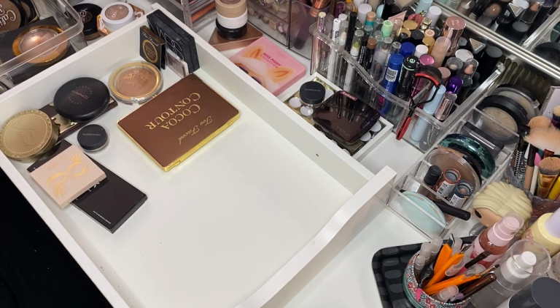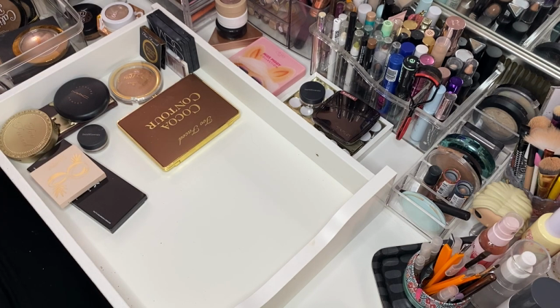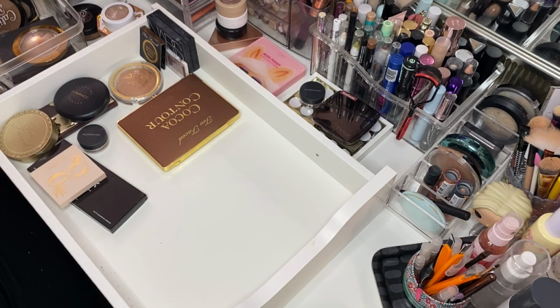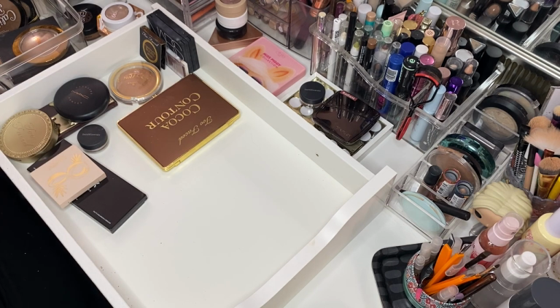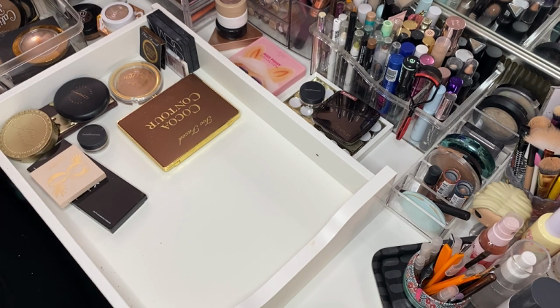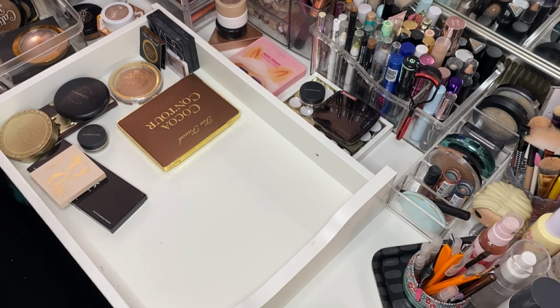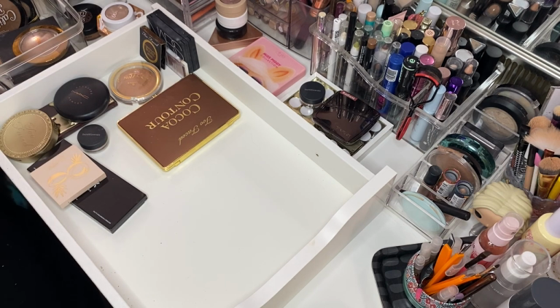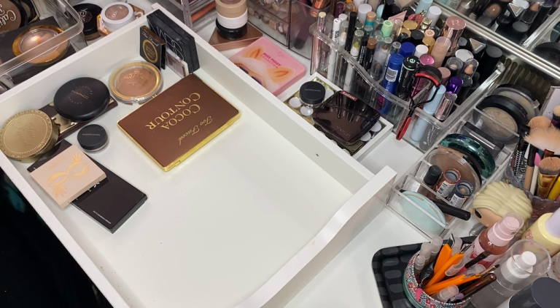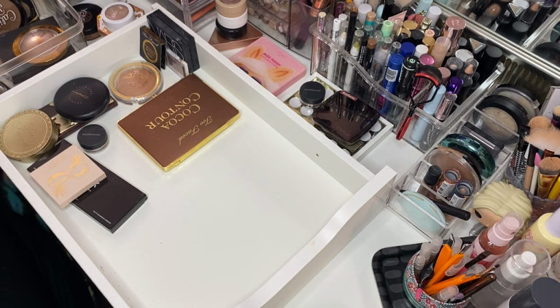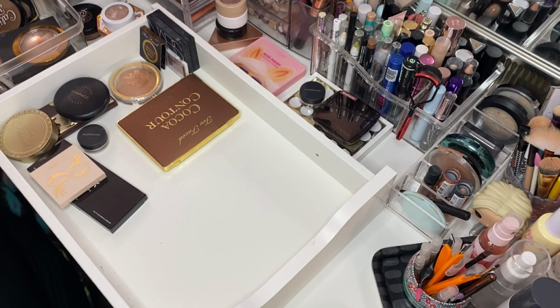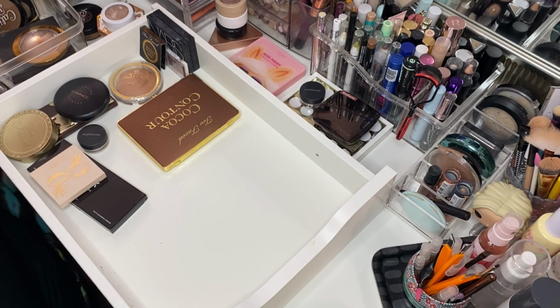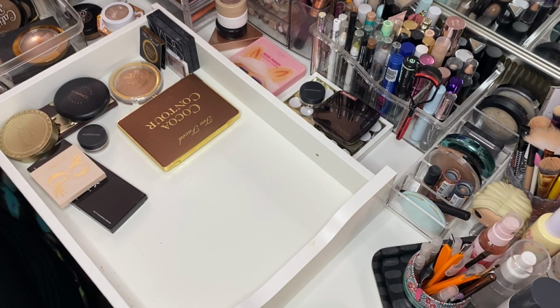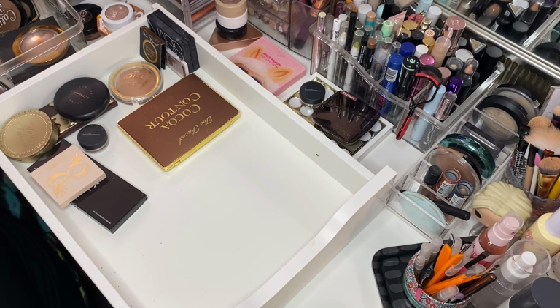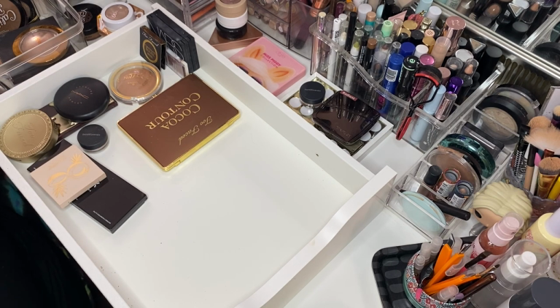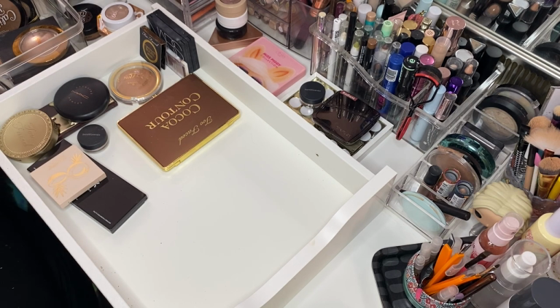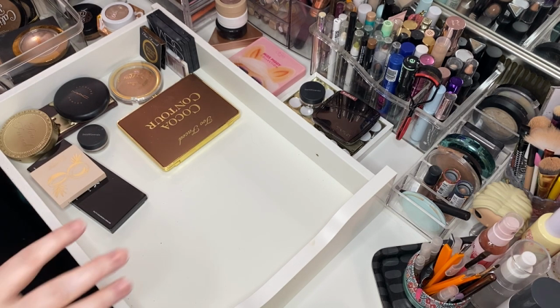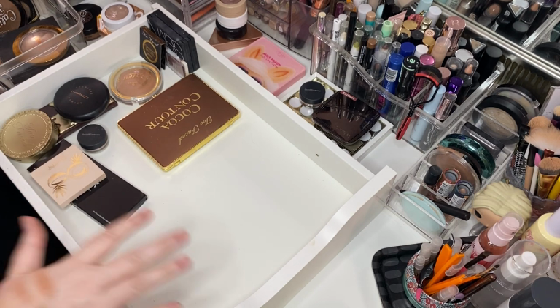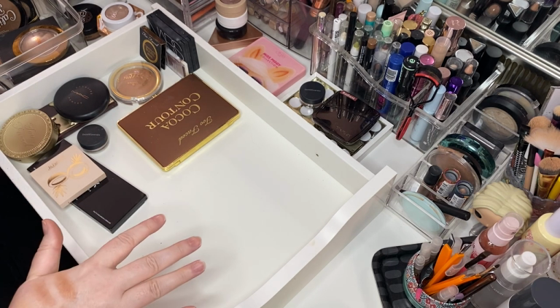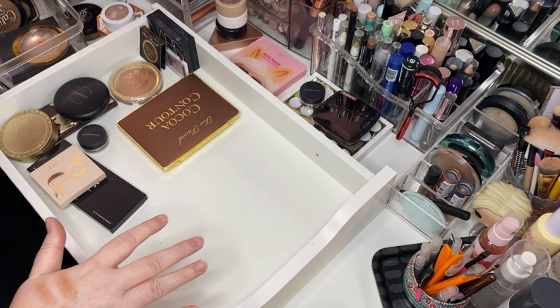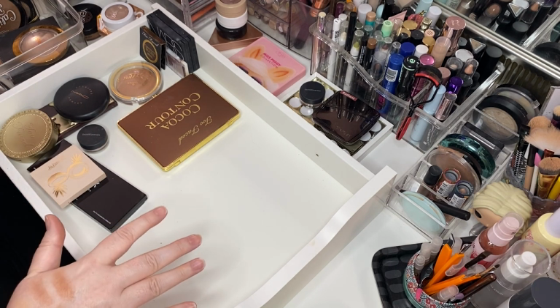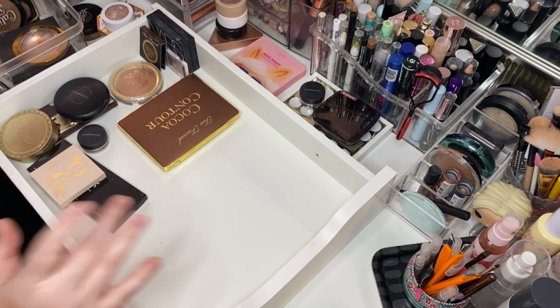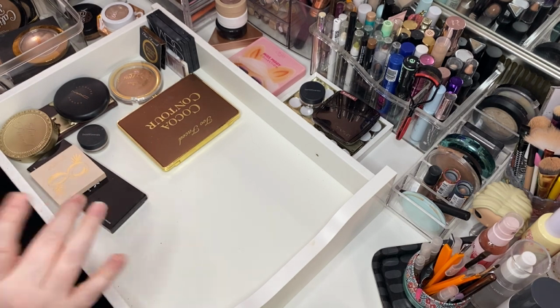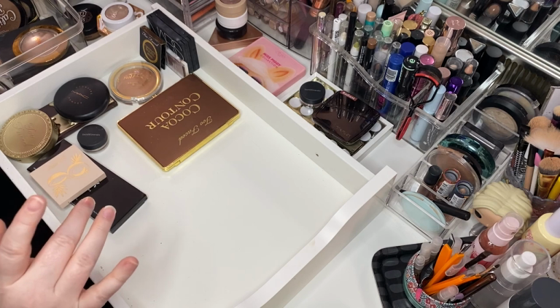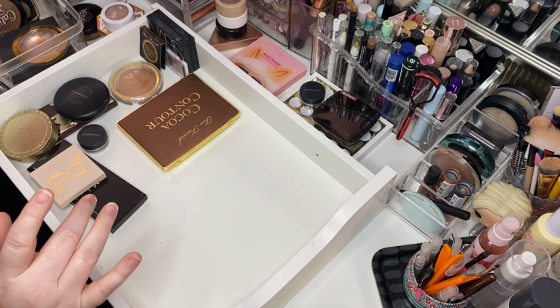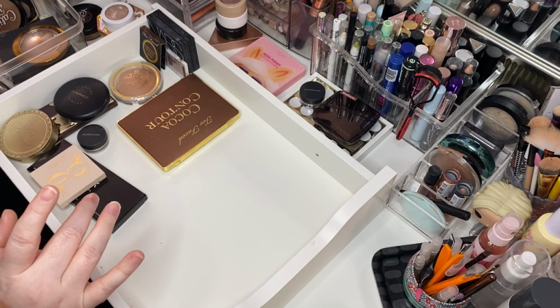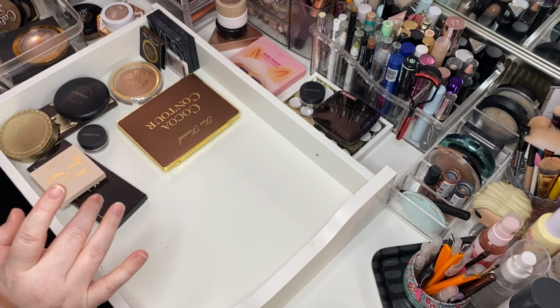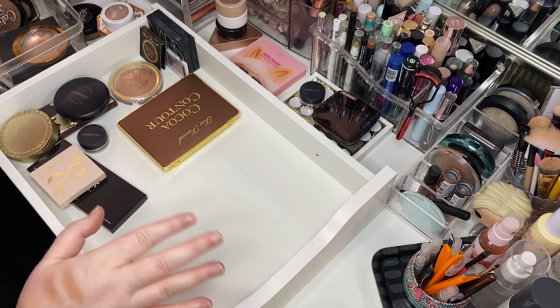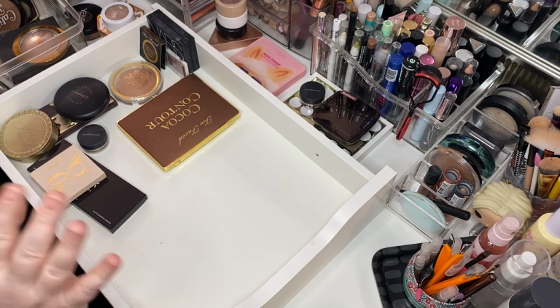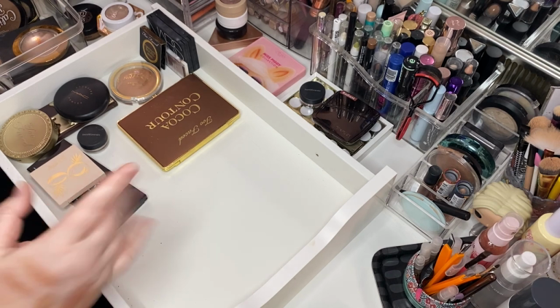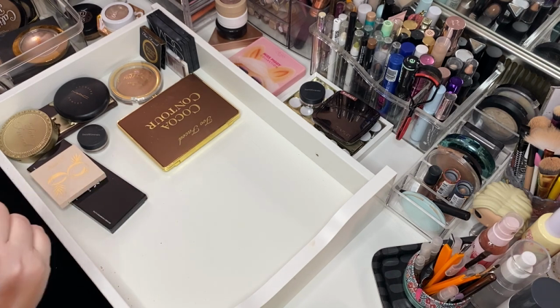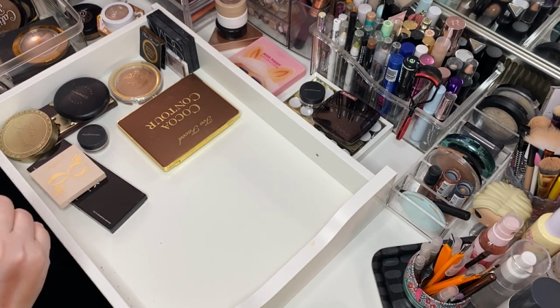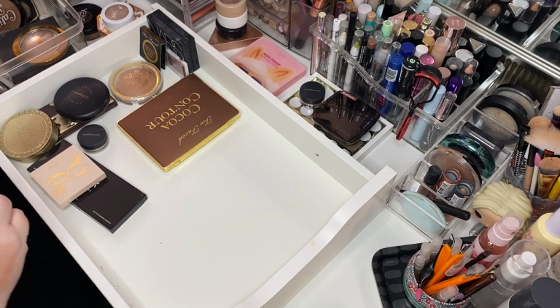Let's get stuff moved back in here and then we'll take on the next drawer.